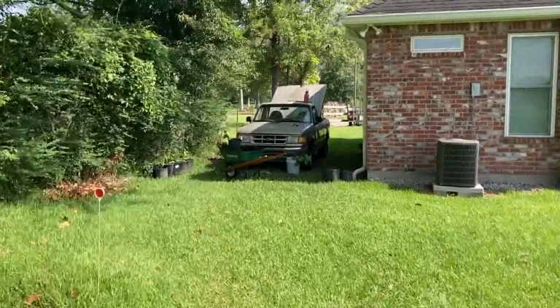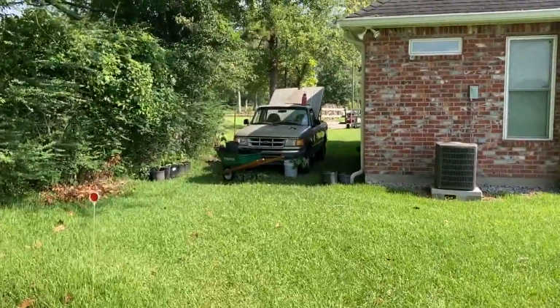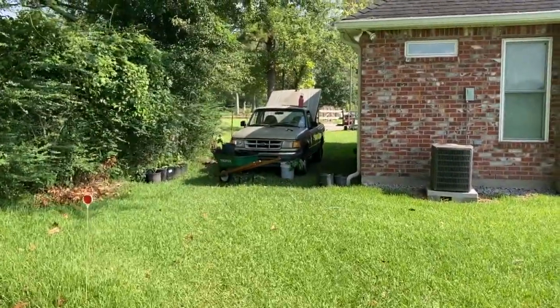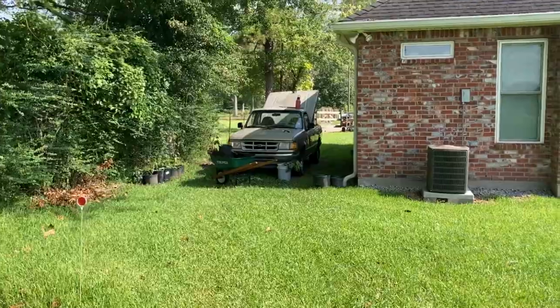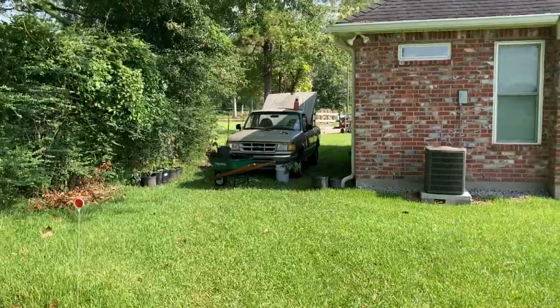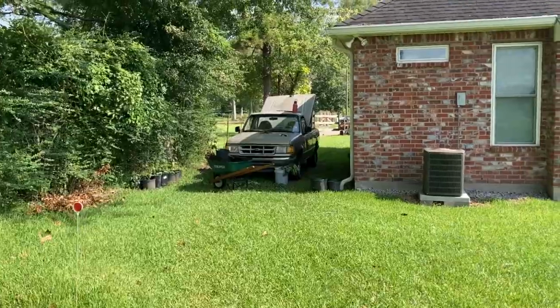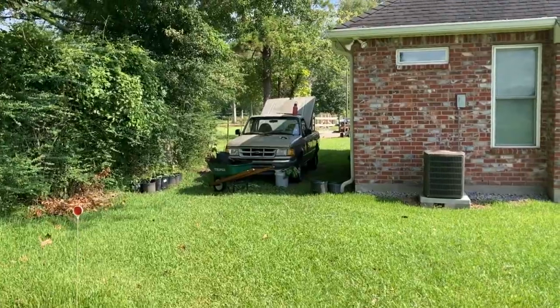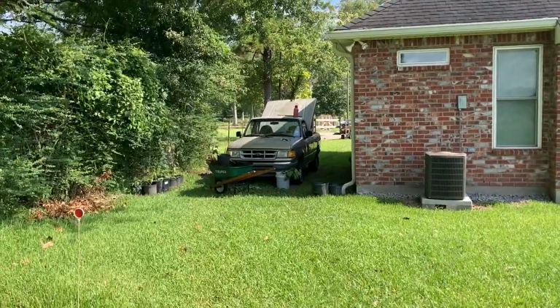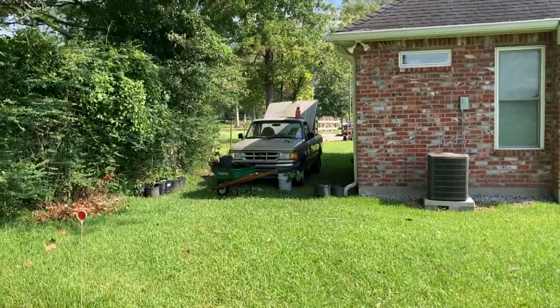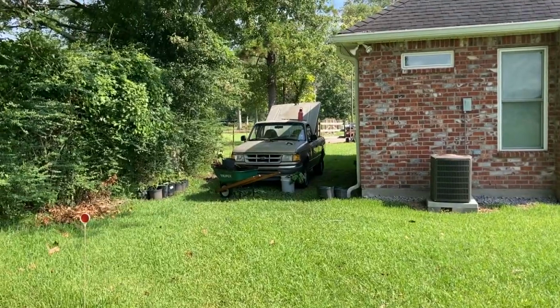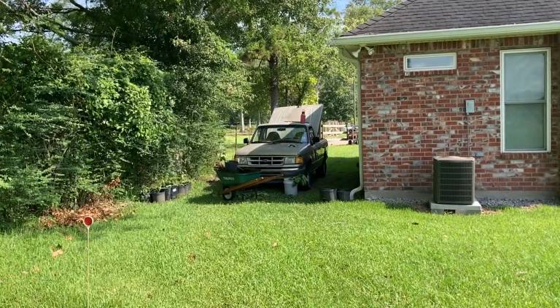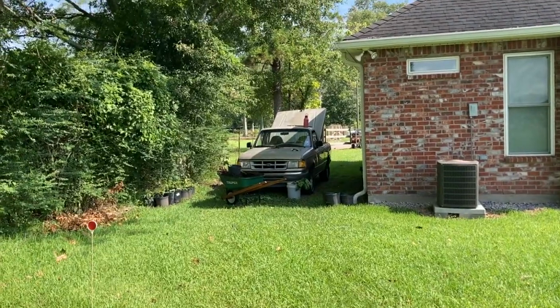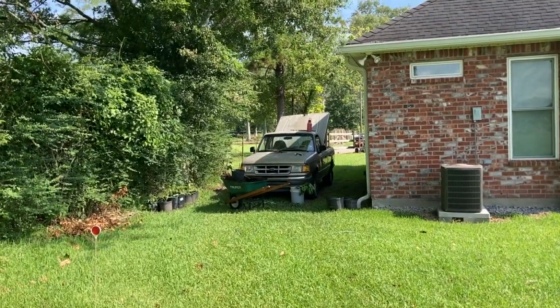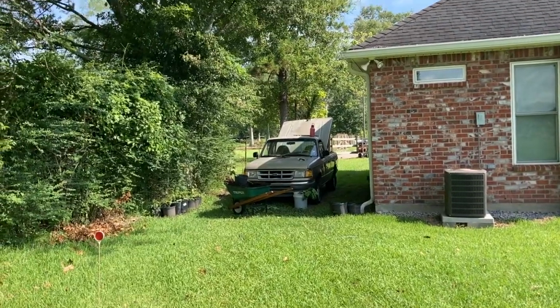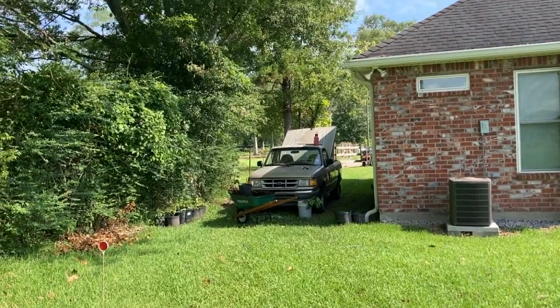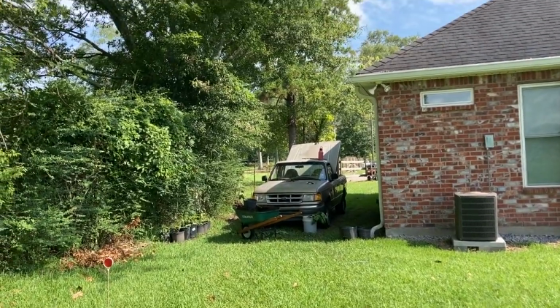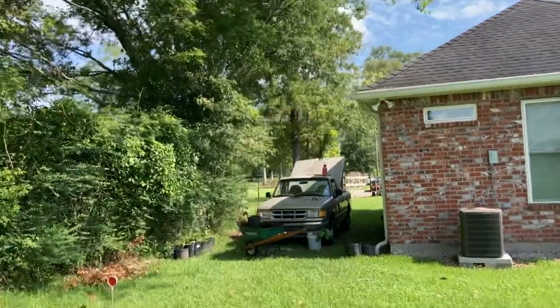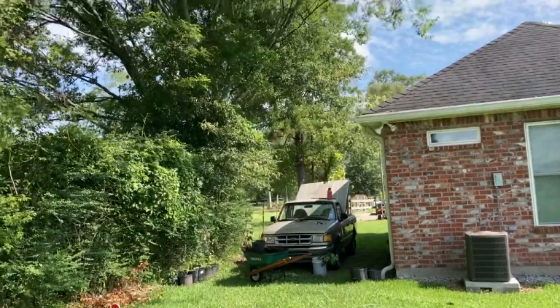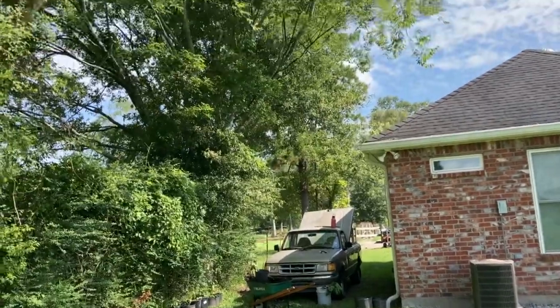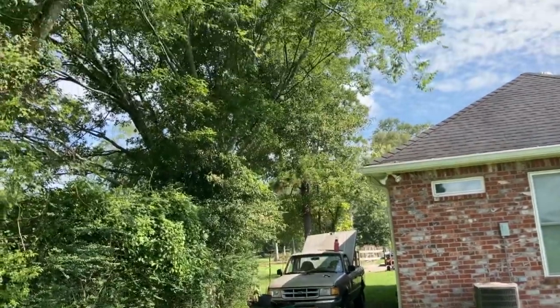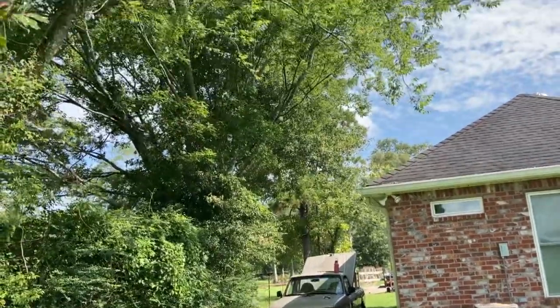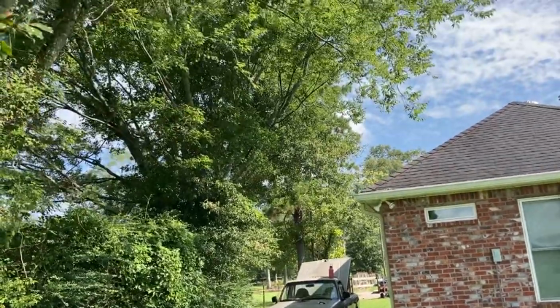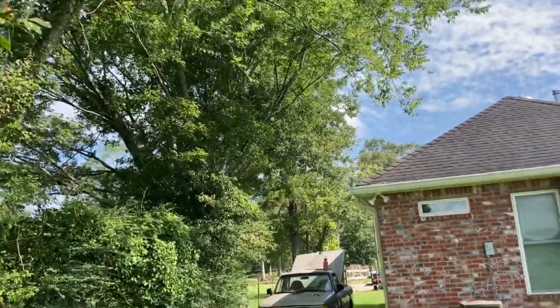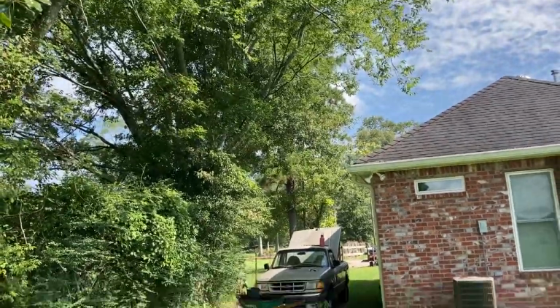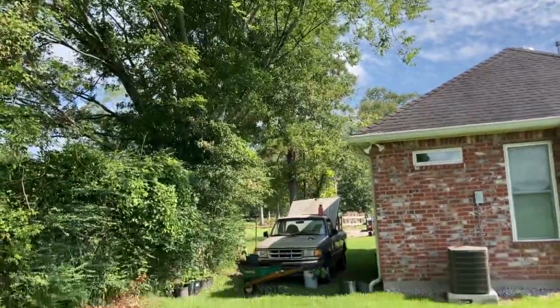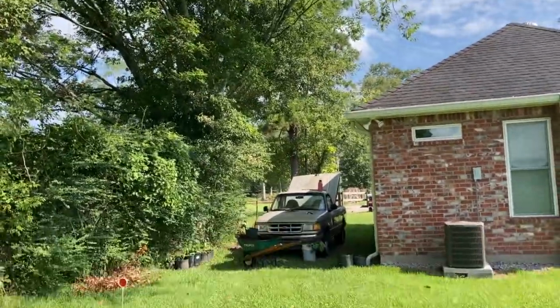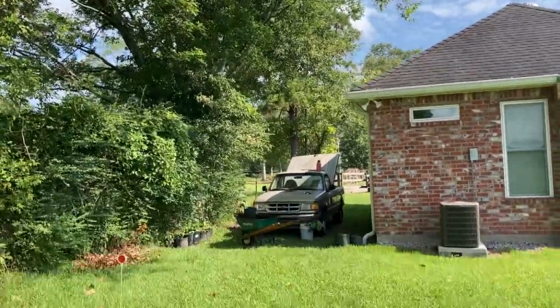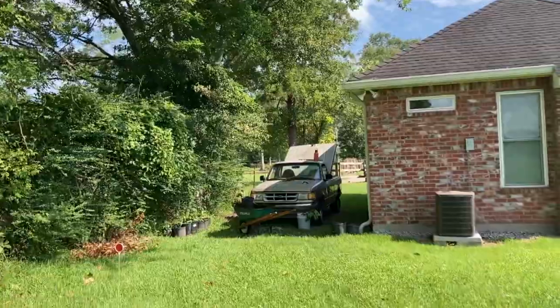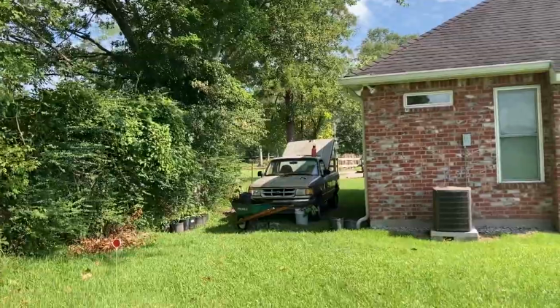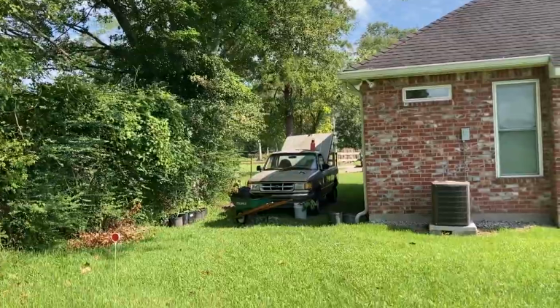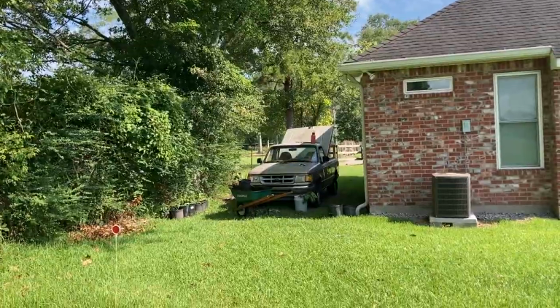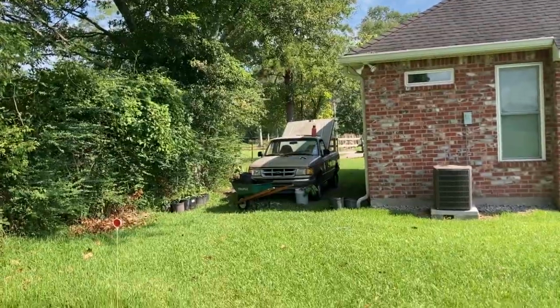My site location is very shaded. It's going to get shade most of the day. You've got trees on one side and the house on the other.